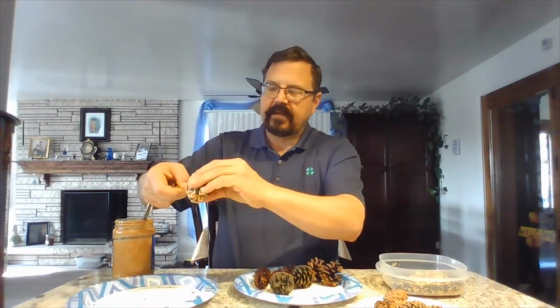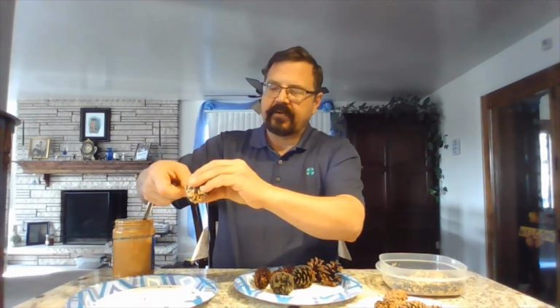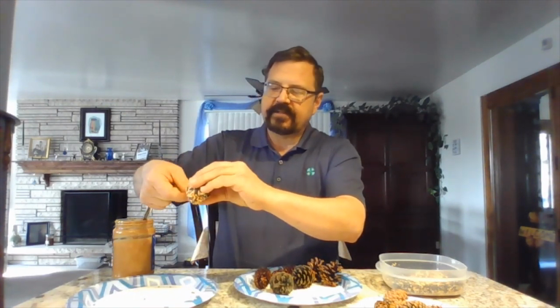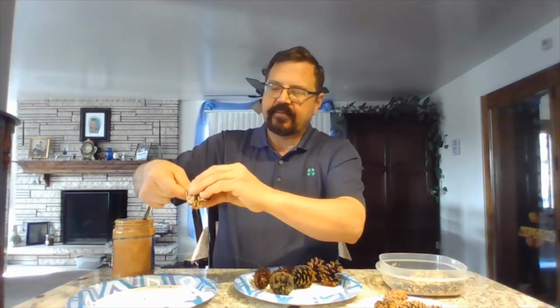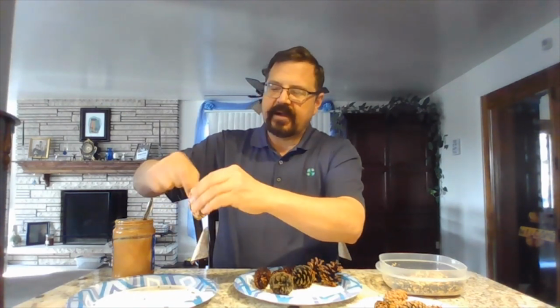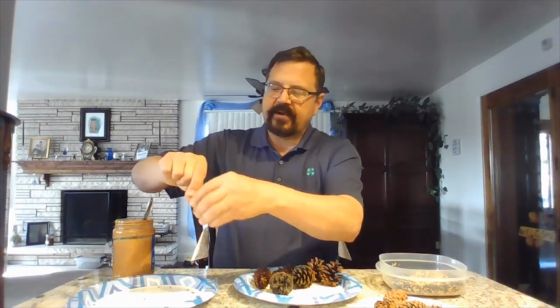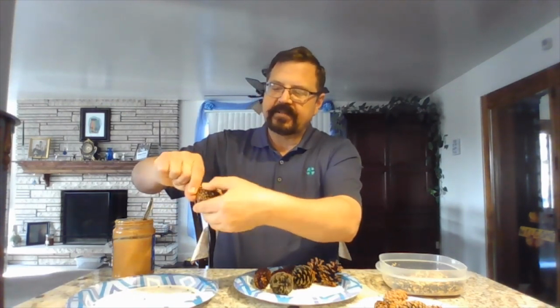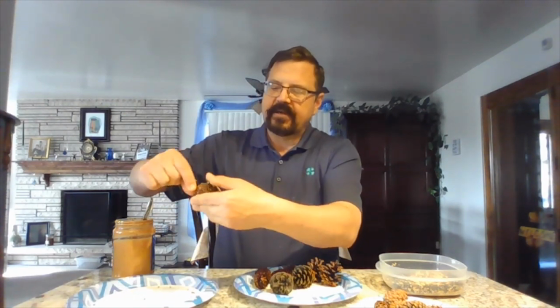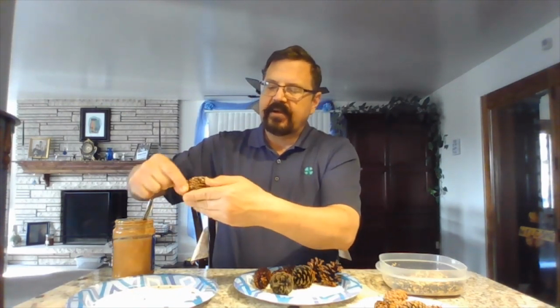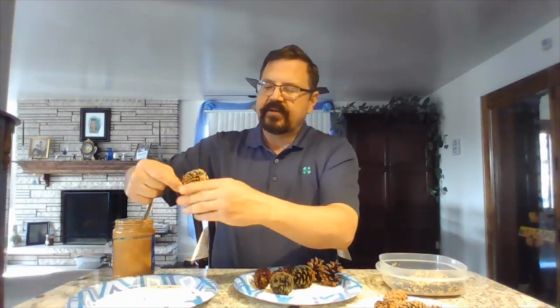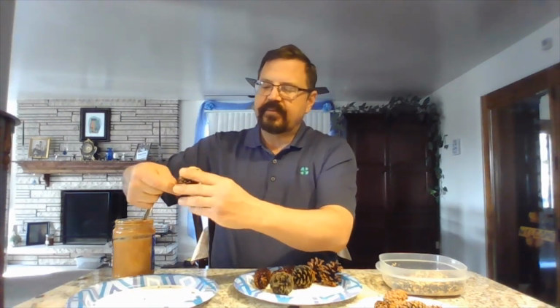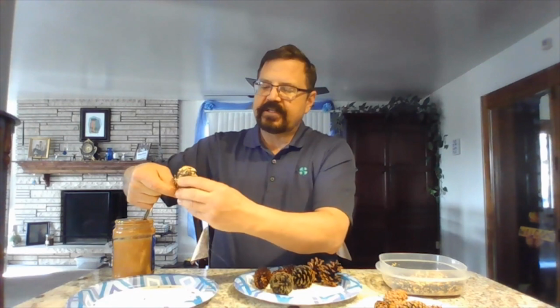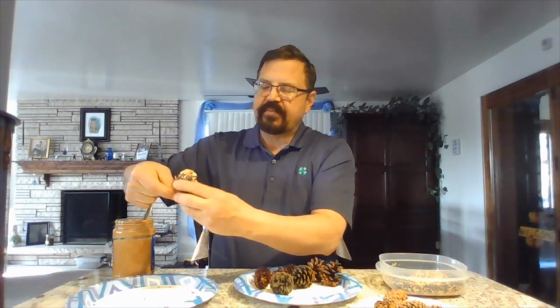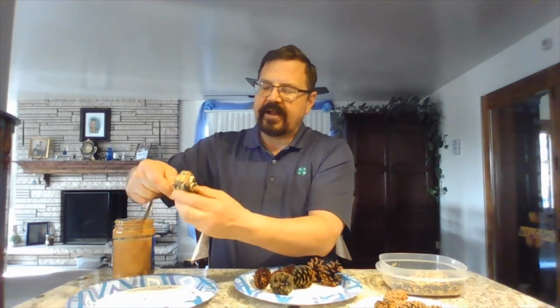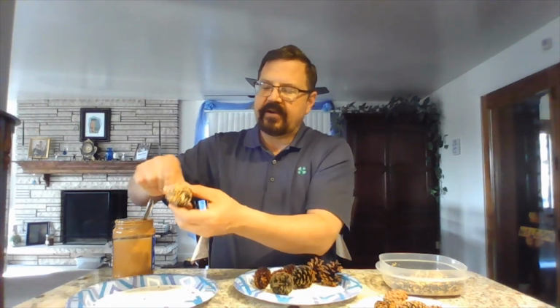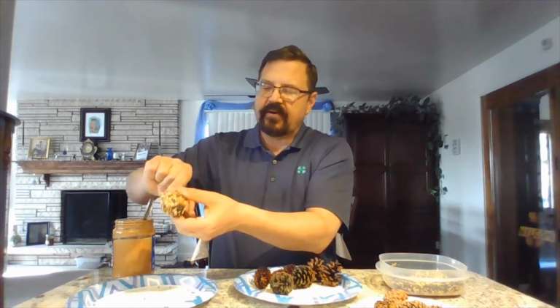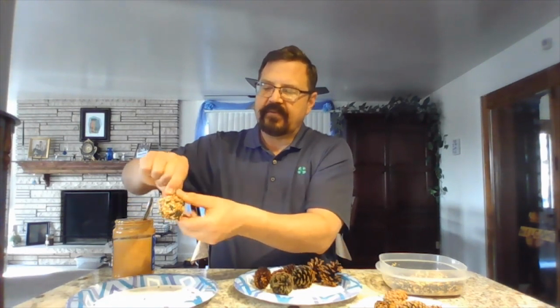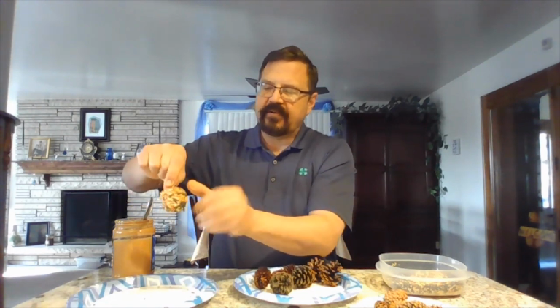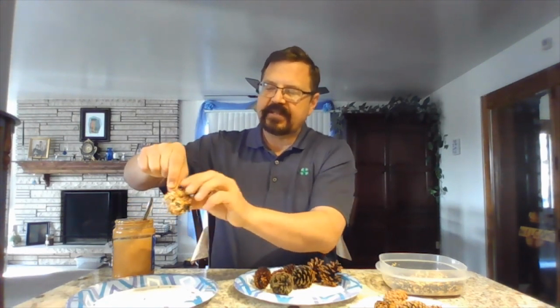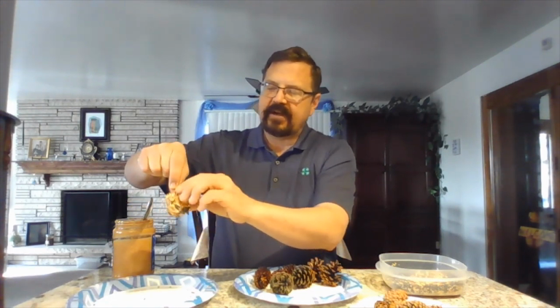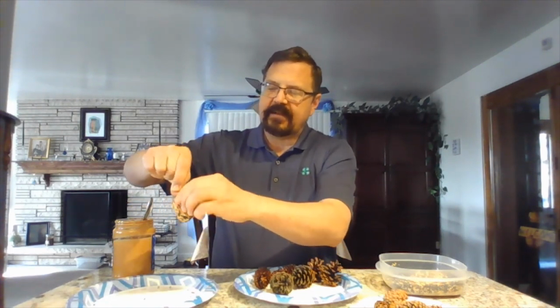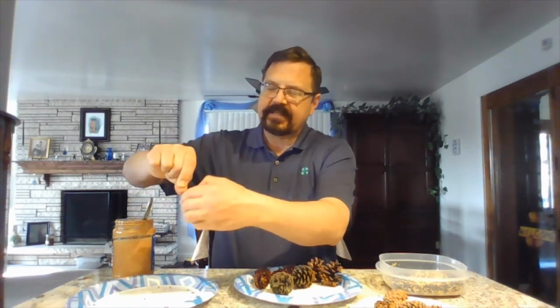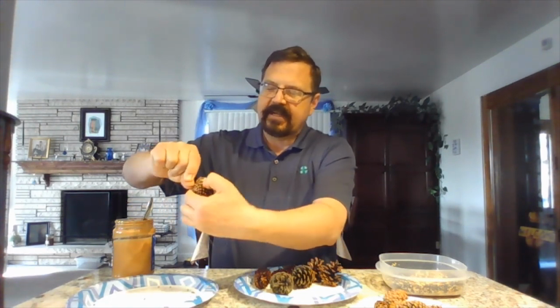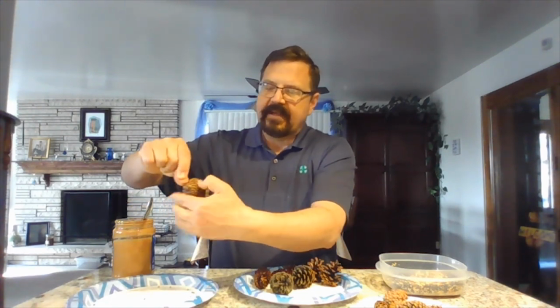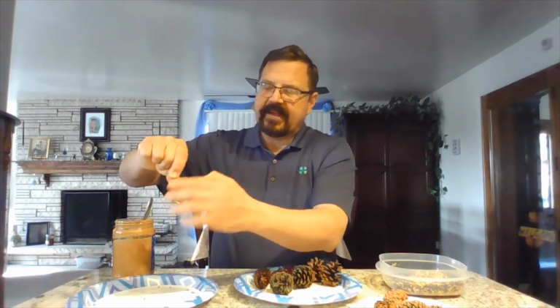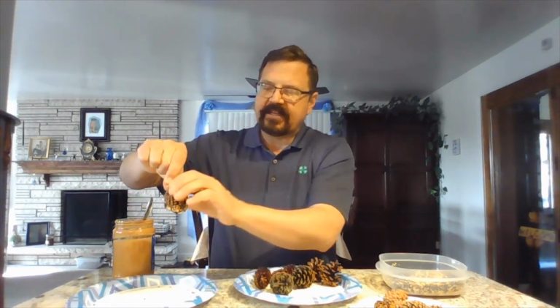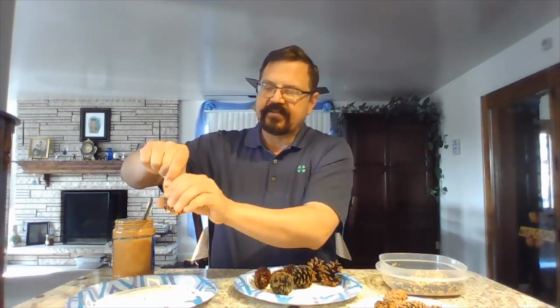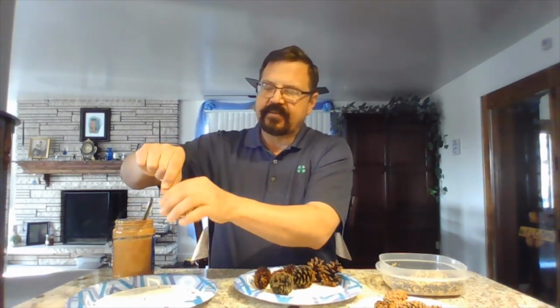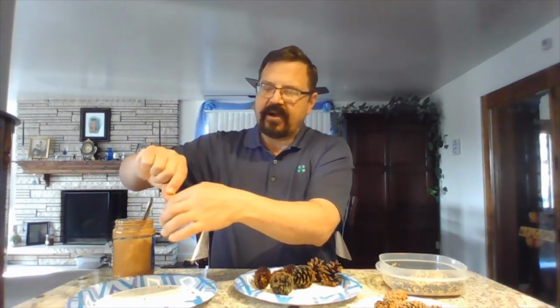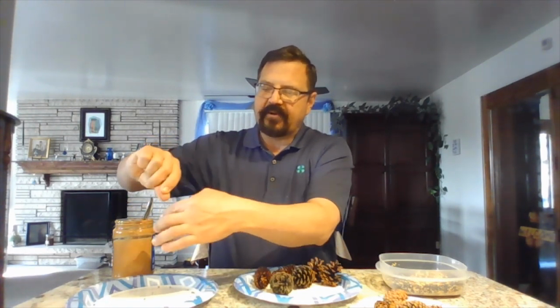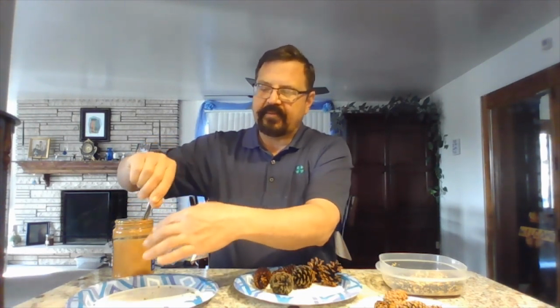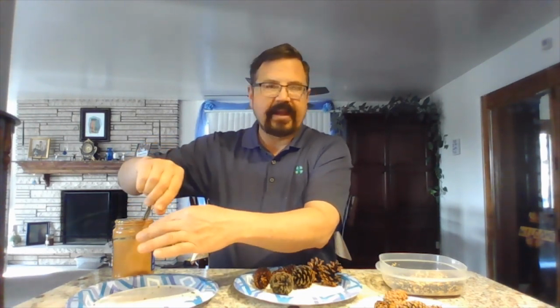Cross your wires, twist your pine cone a few times. That secures the wire in place.